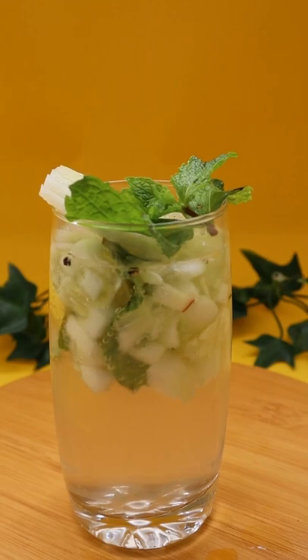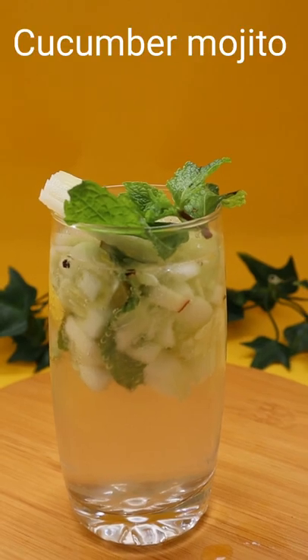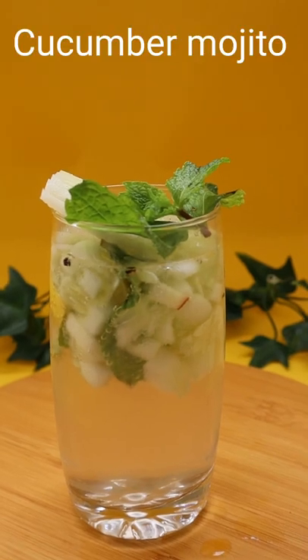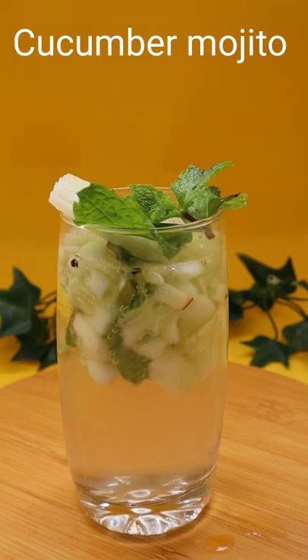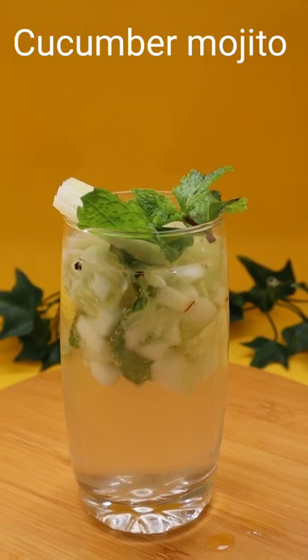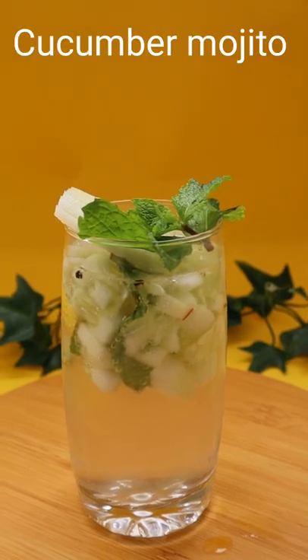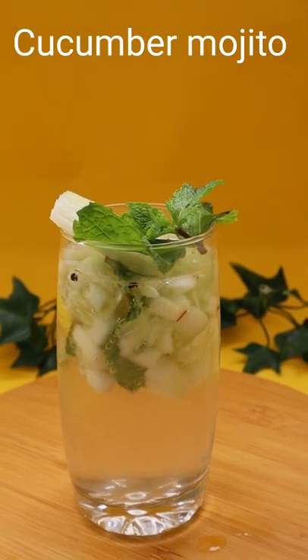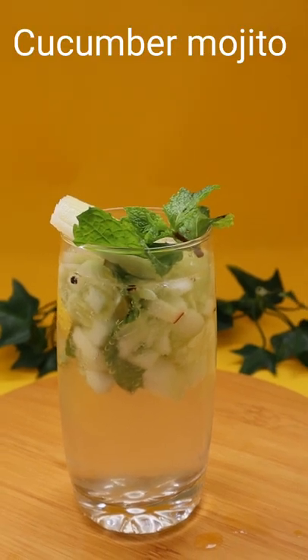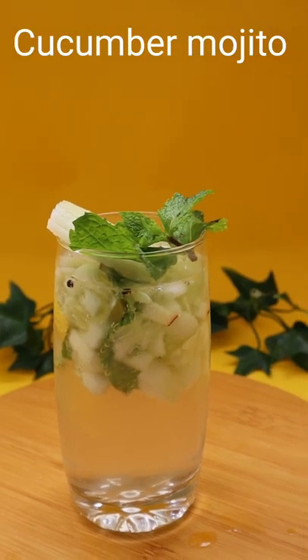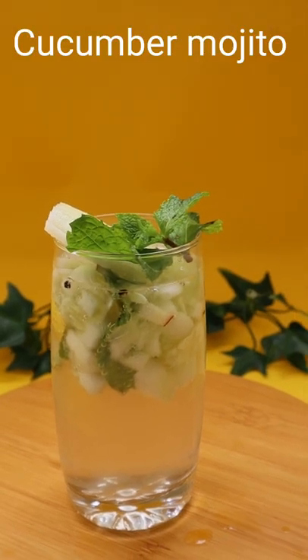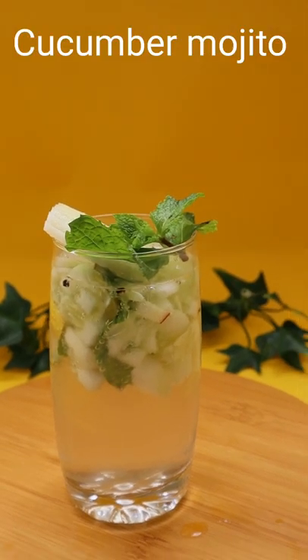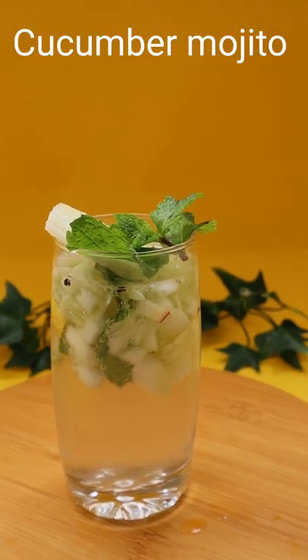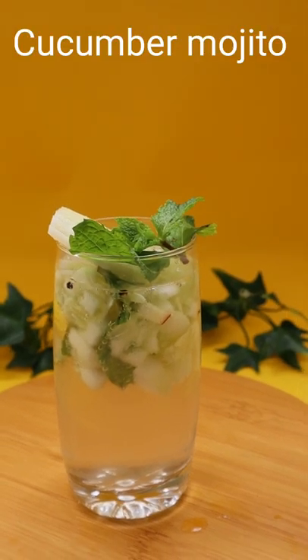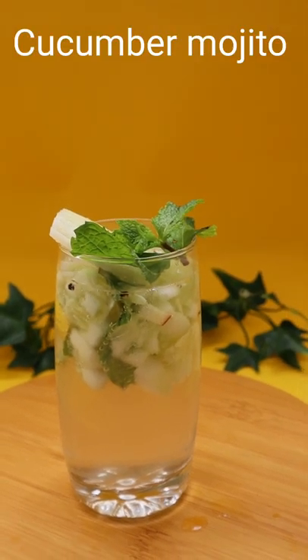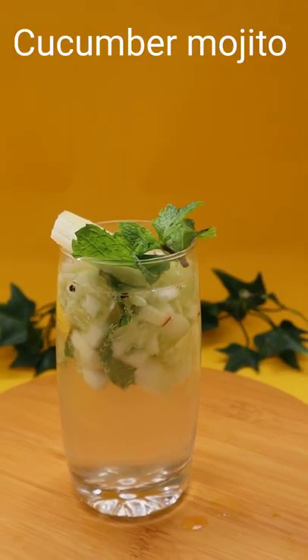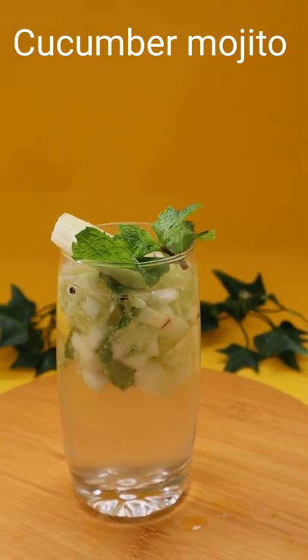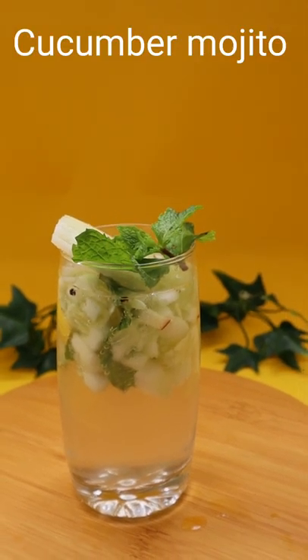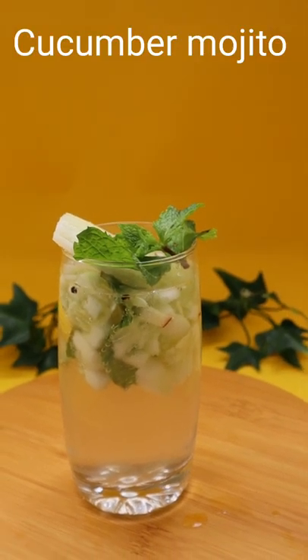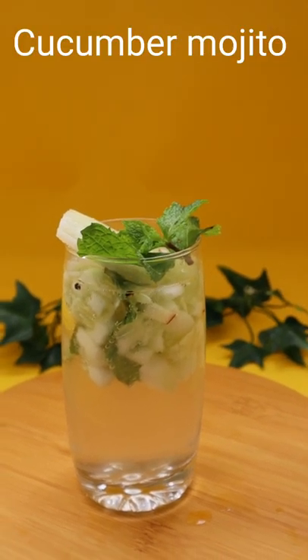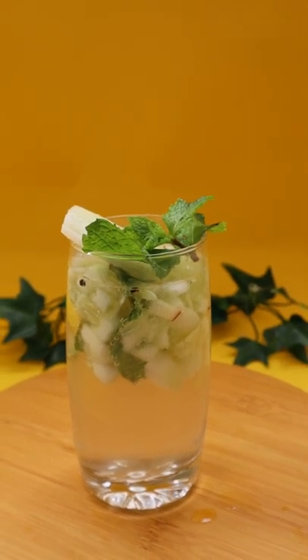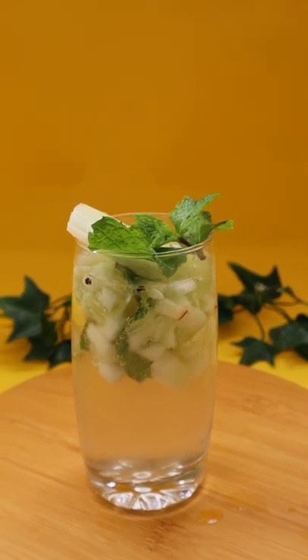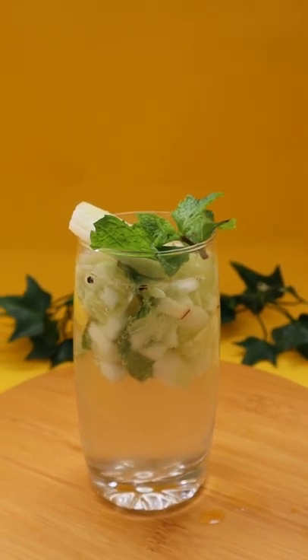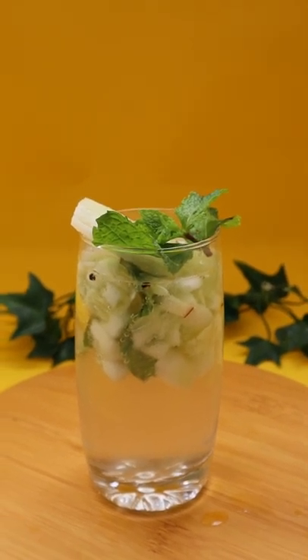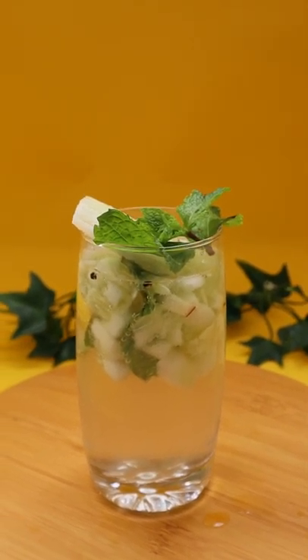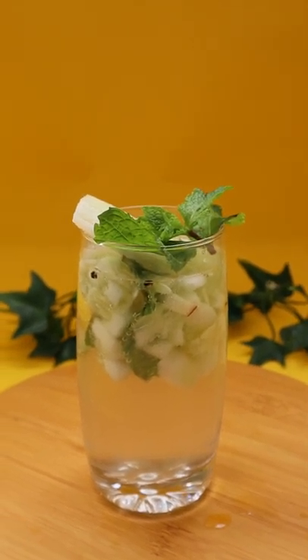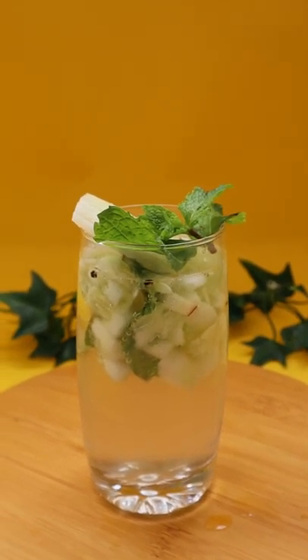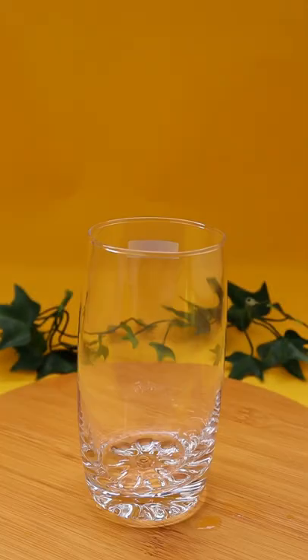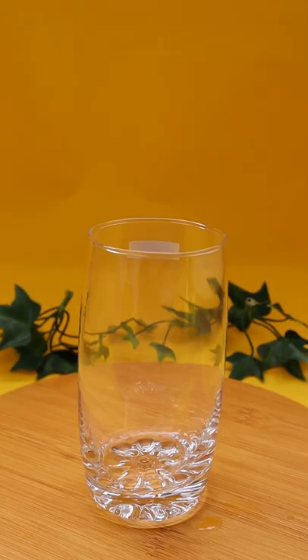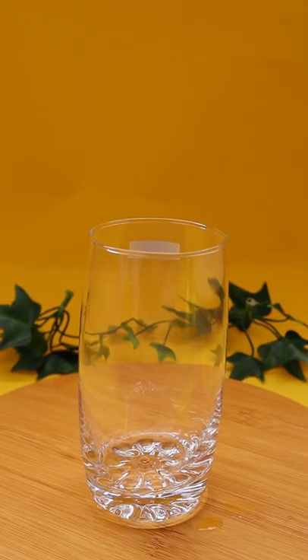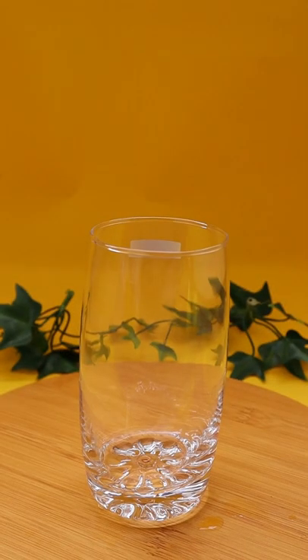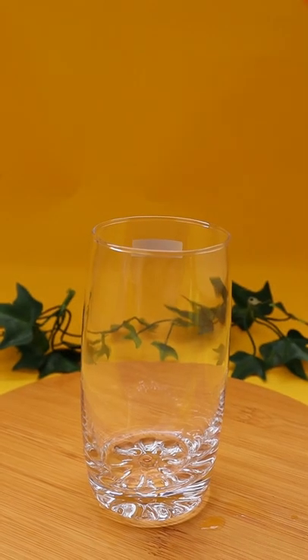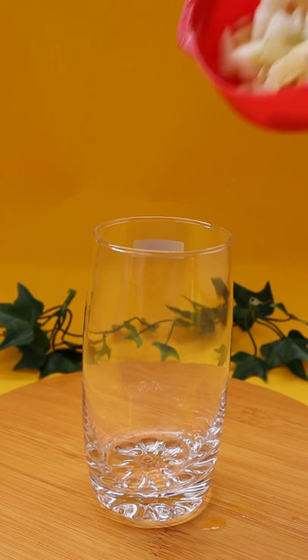Hello everyone! I am taking this recipe for you. This recipe is very delicious.